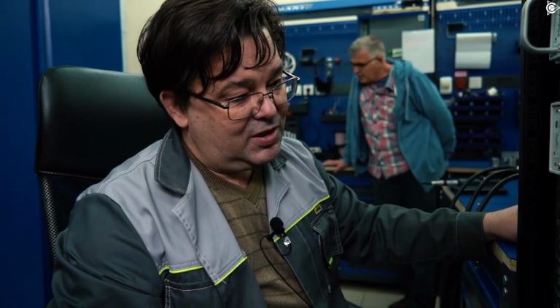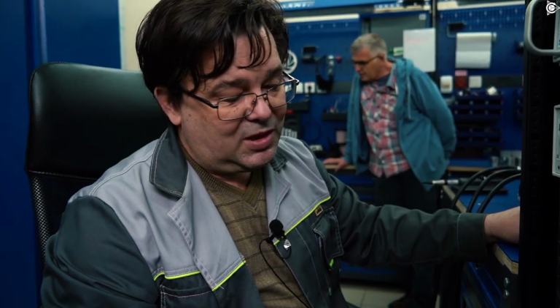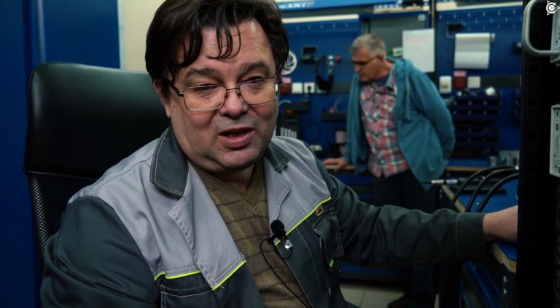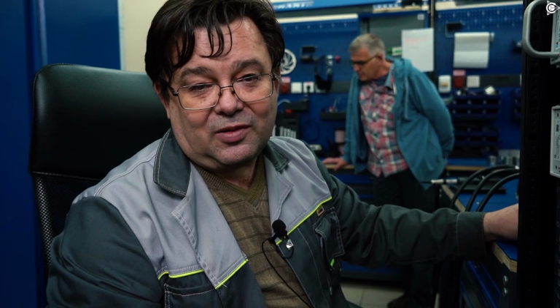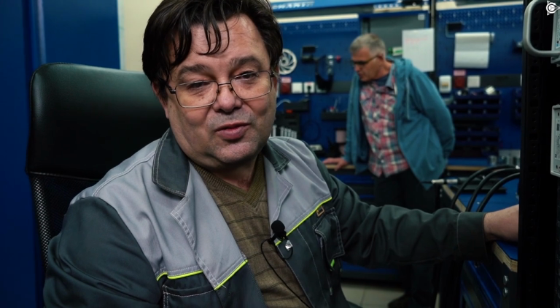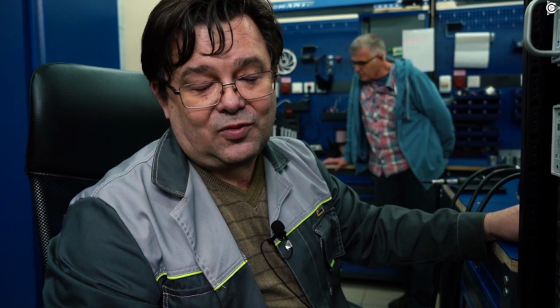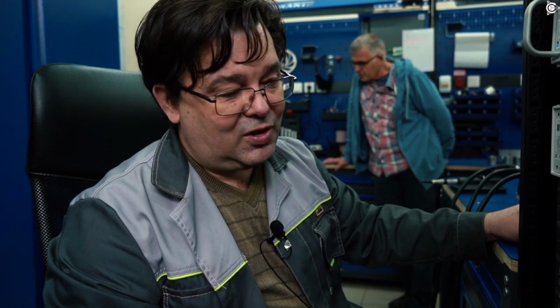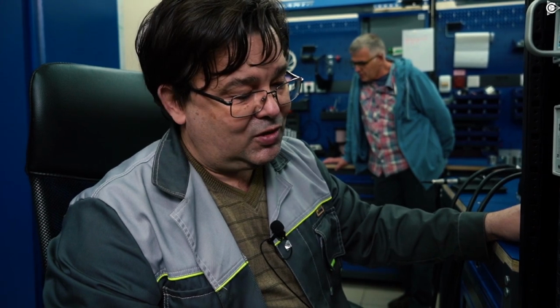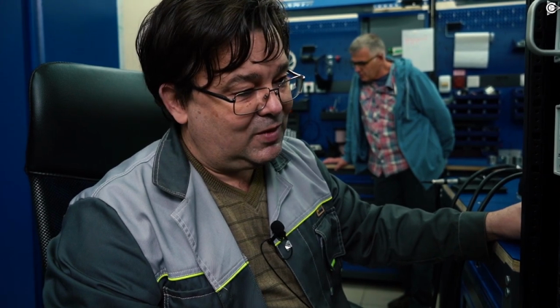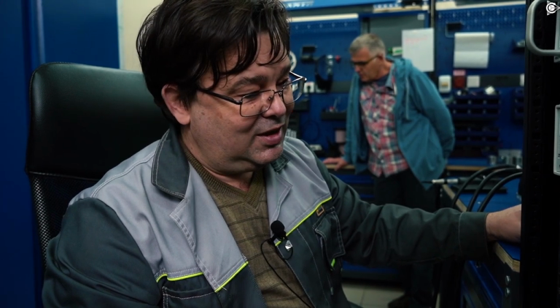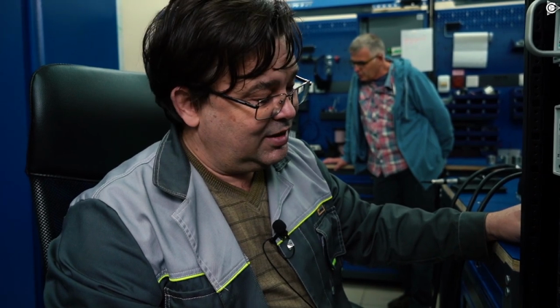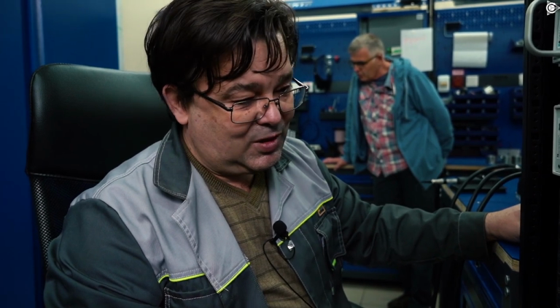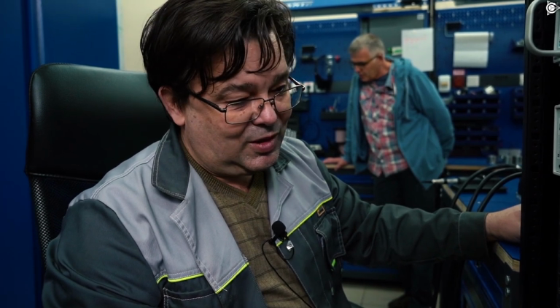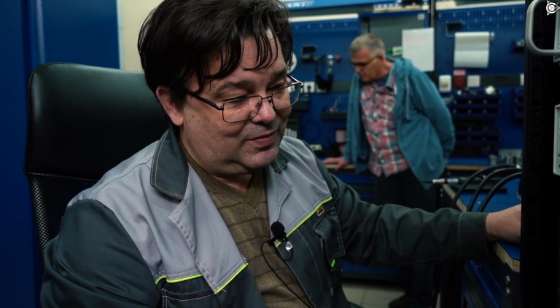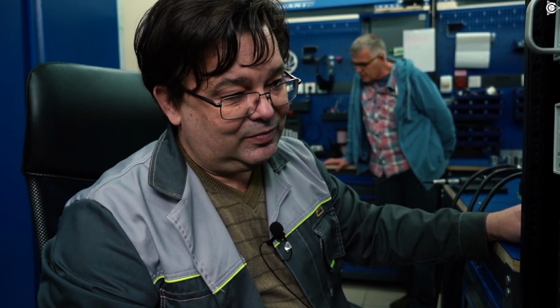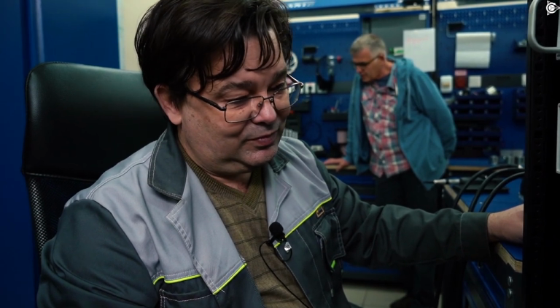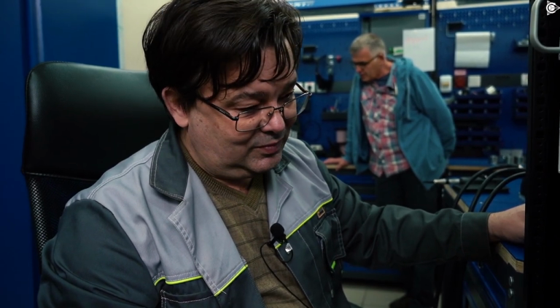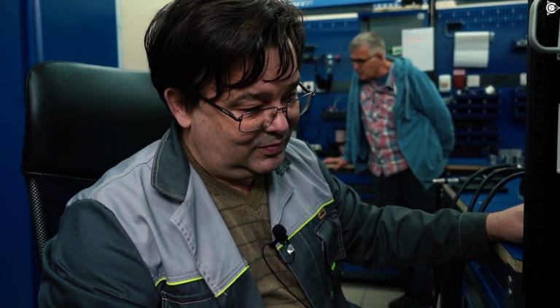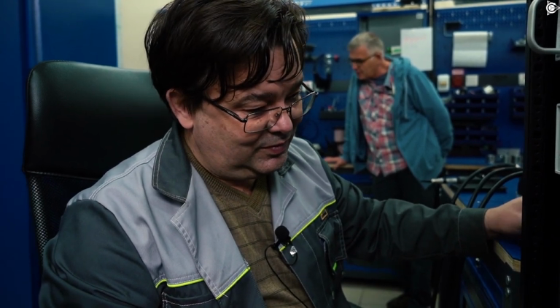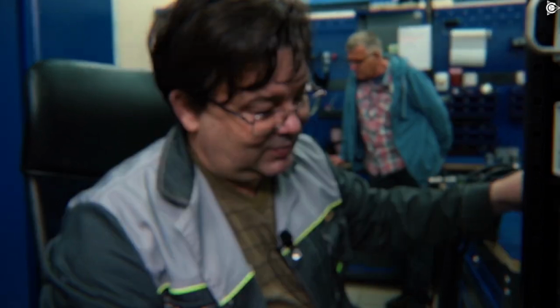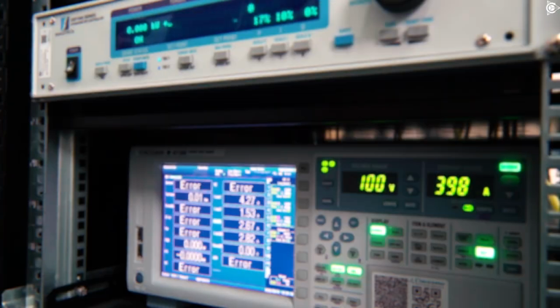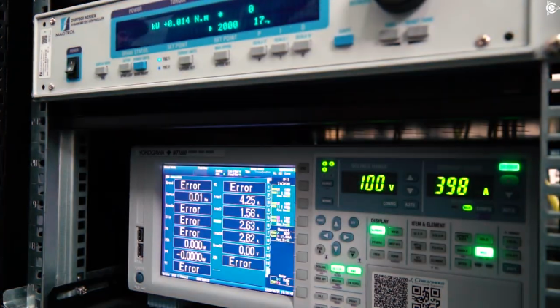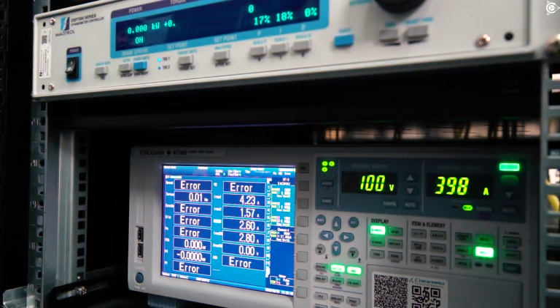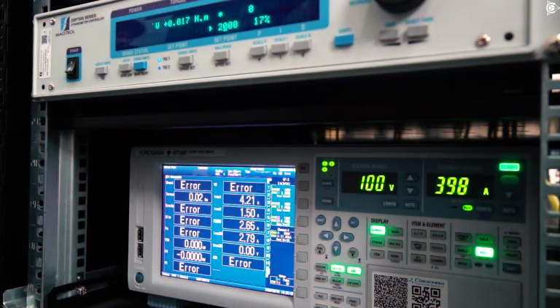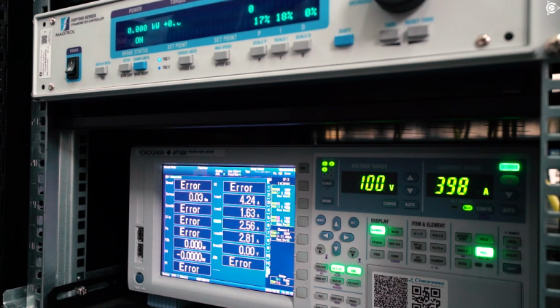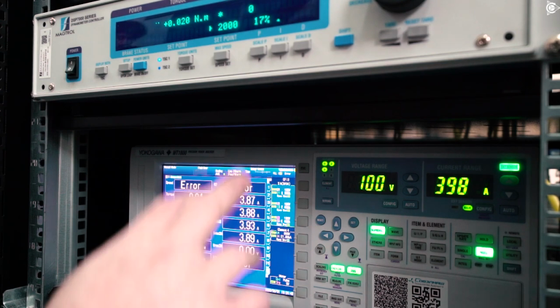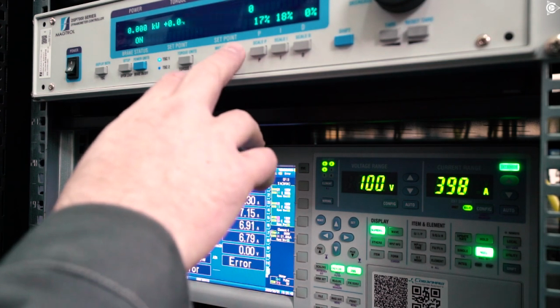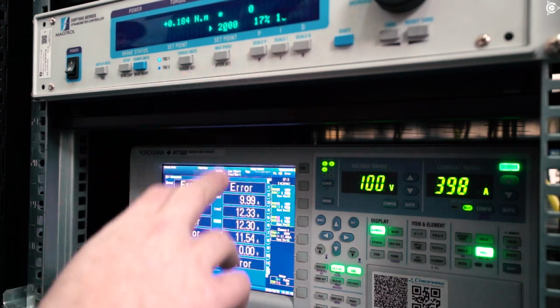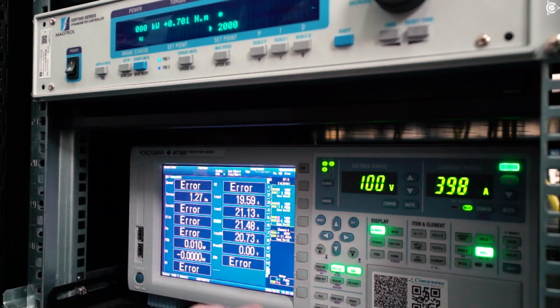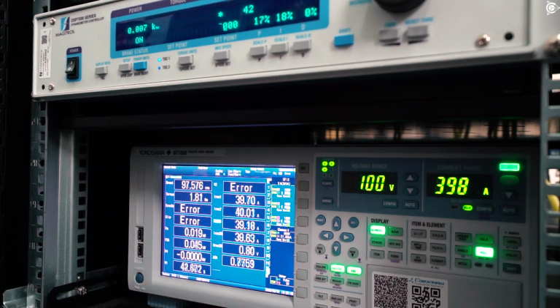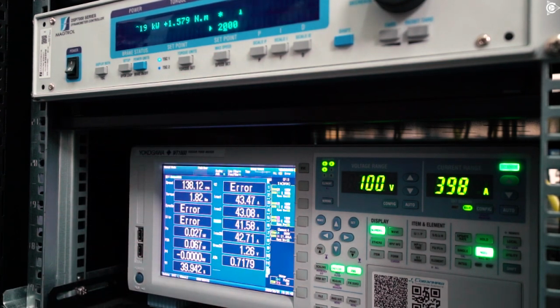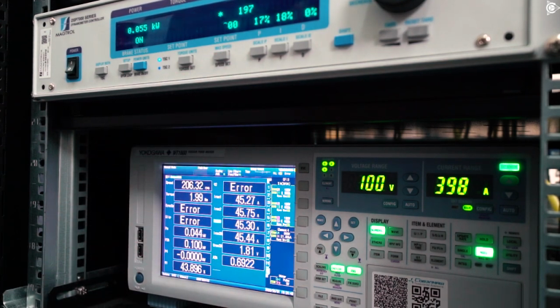Basically, it's okay. Everything is within the calculated range. The motor rotates at 2000rpm.